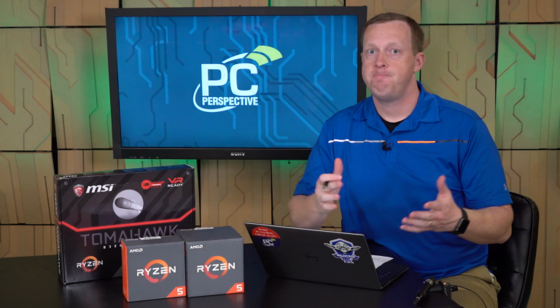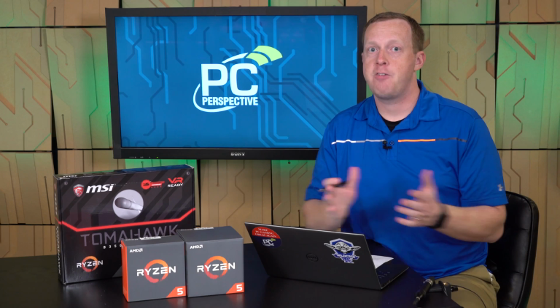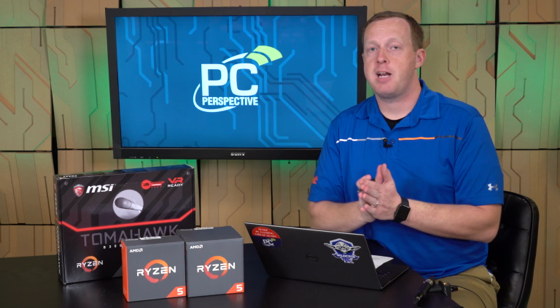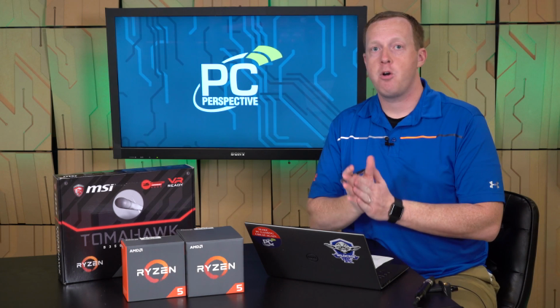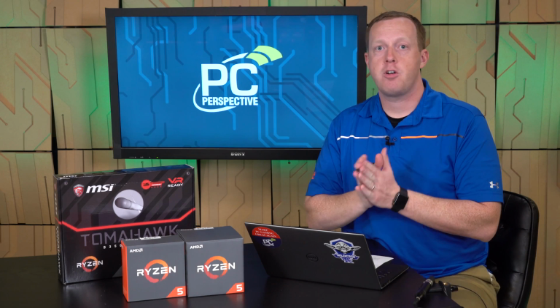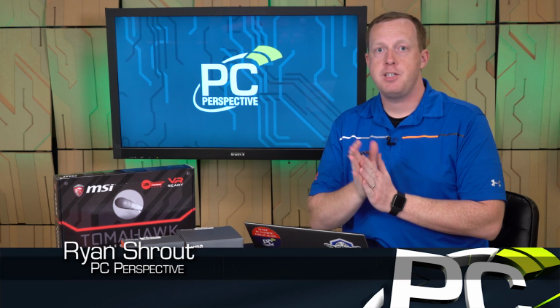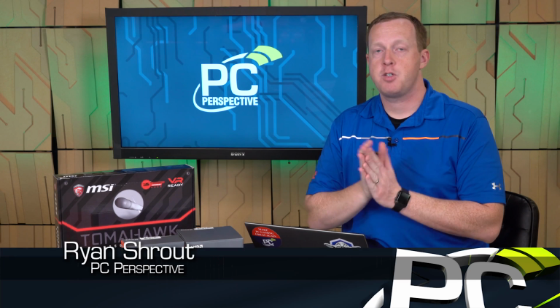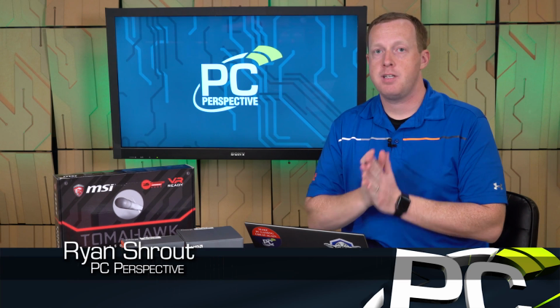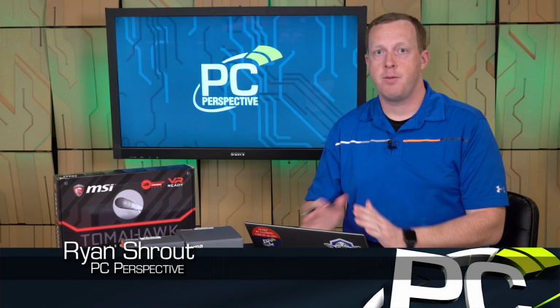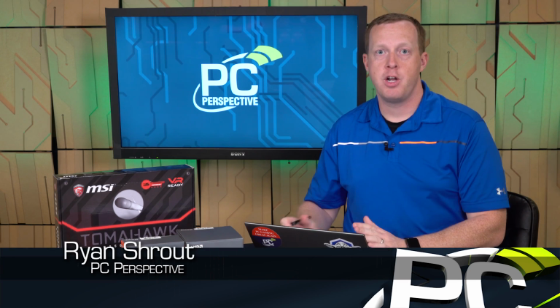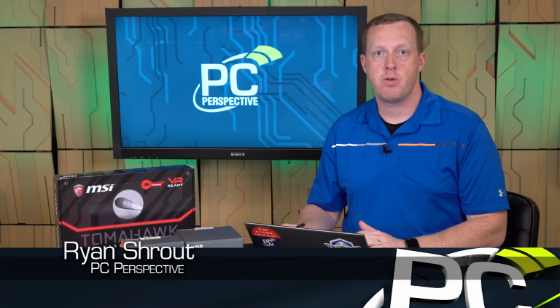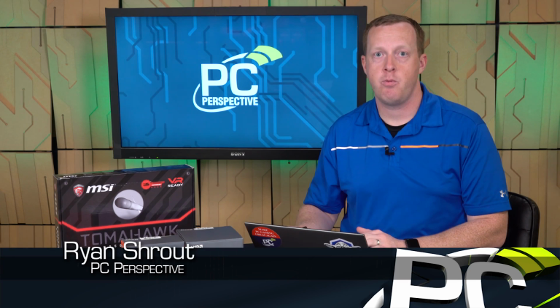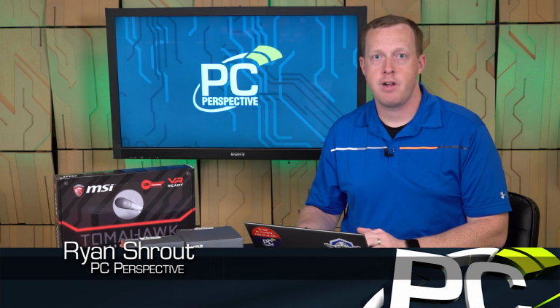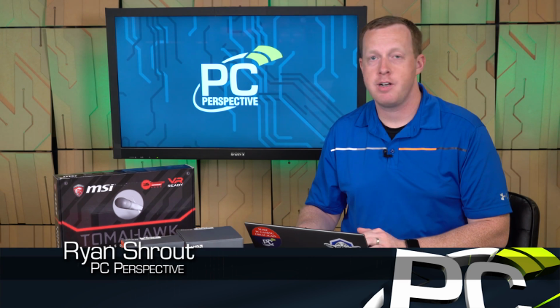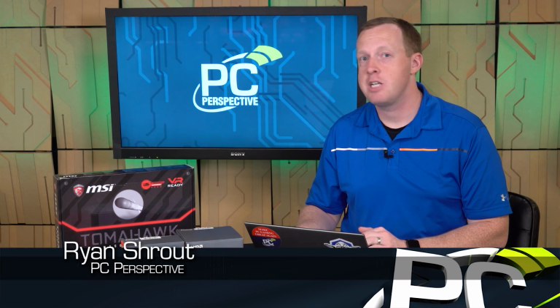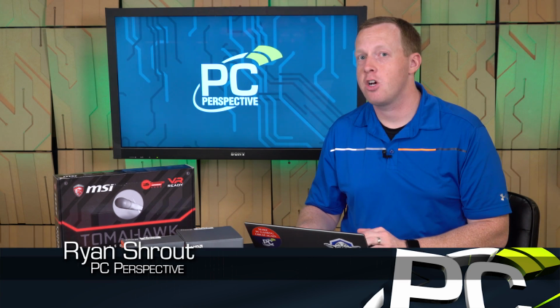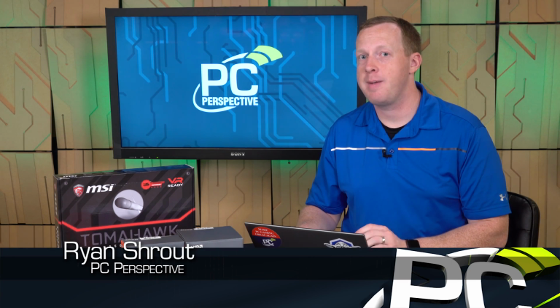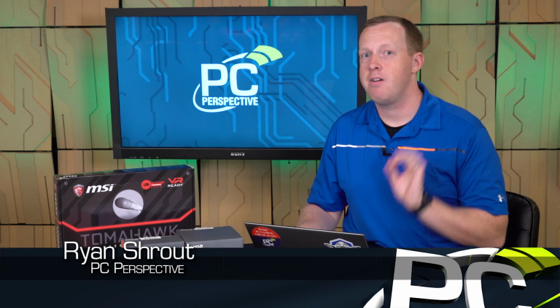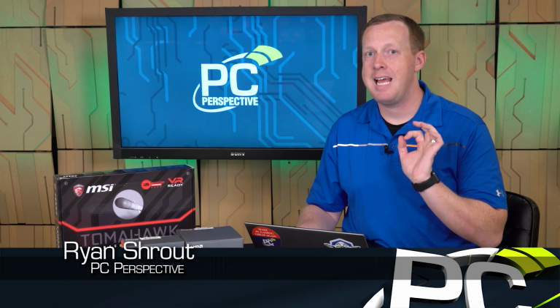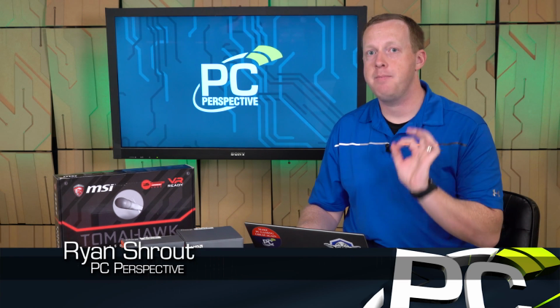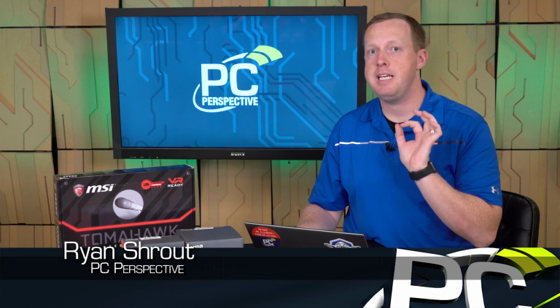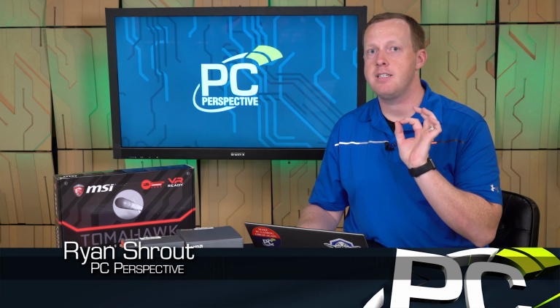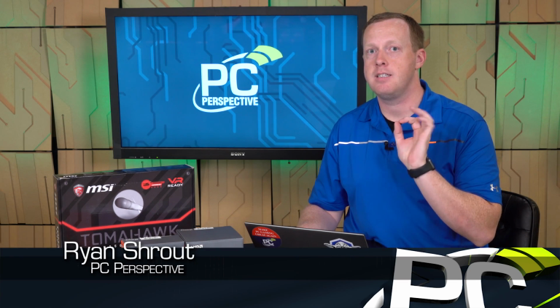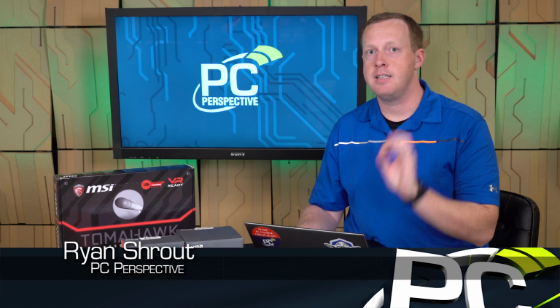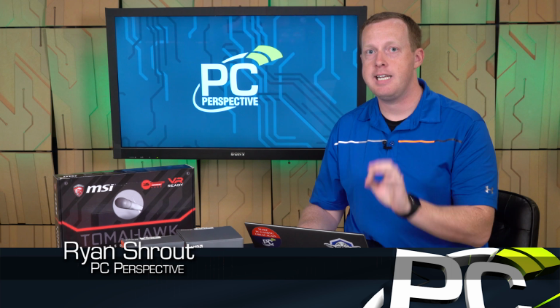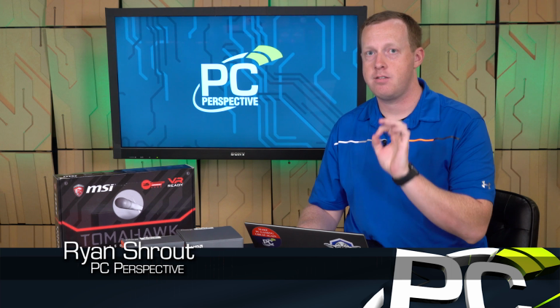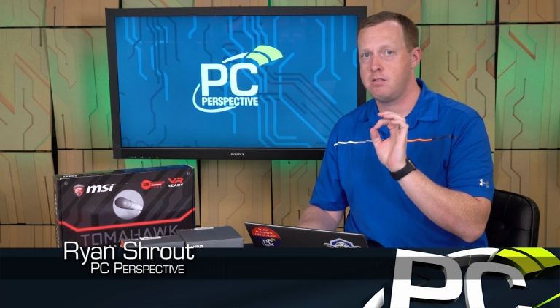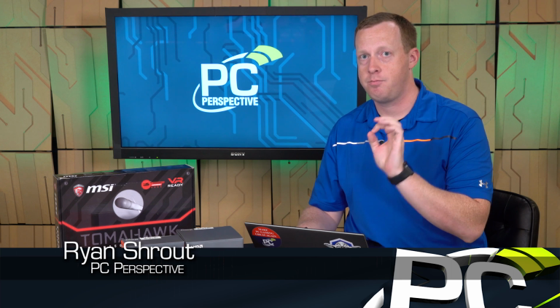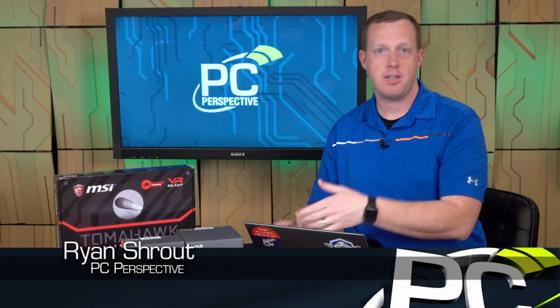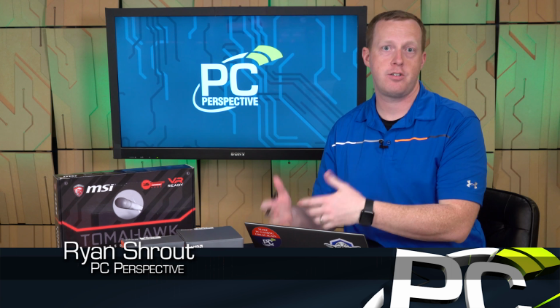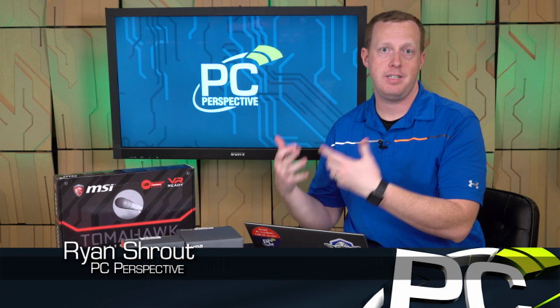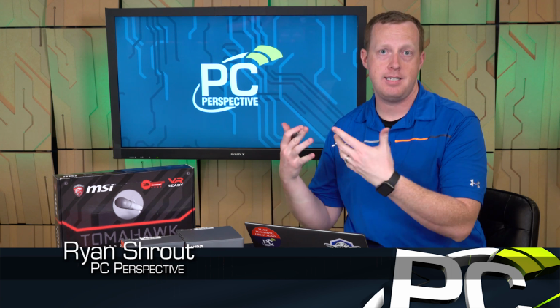Hey everybody, welcome to PC Perspective. I'm Ryan Shrout. We are here today to talk about AMD's latest processor release.